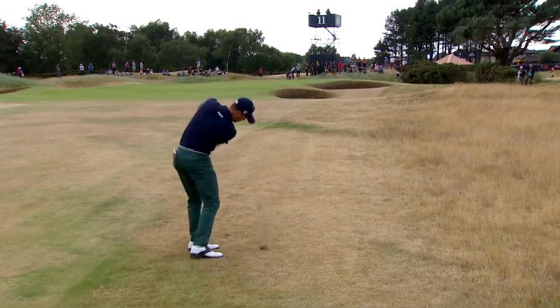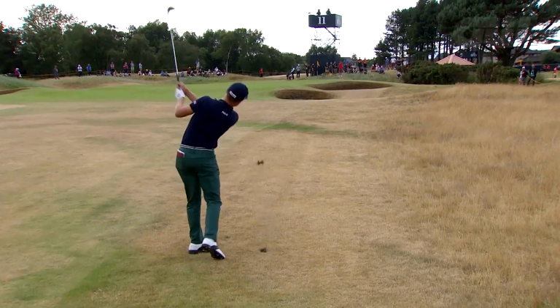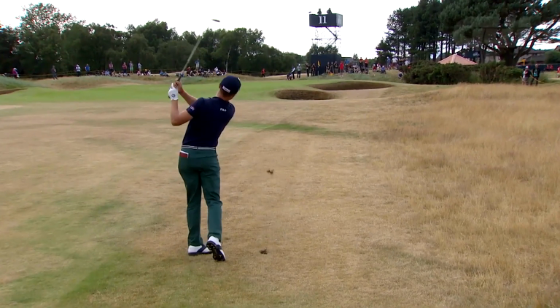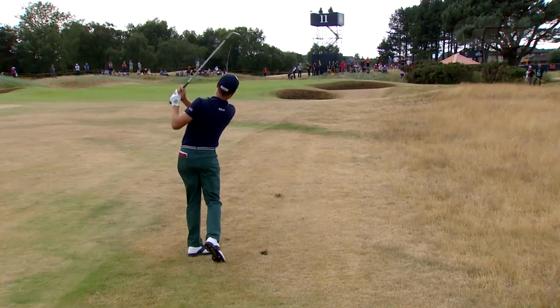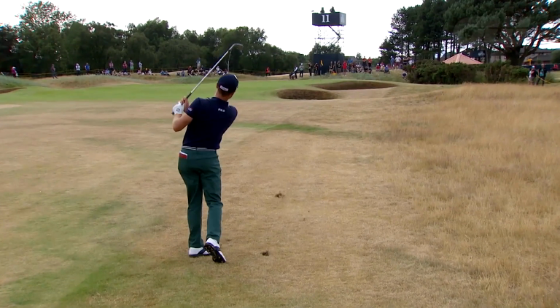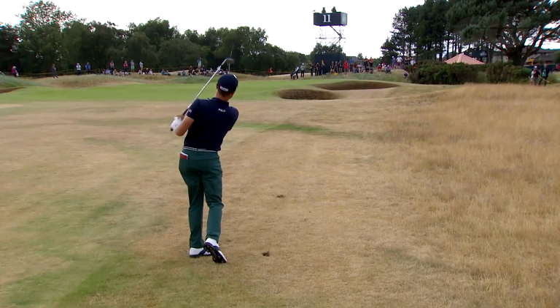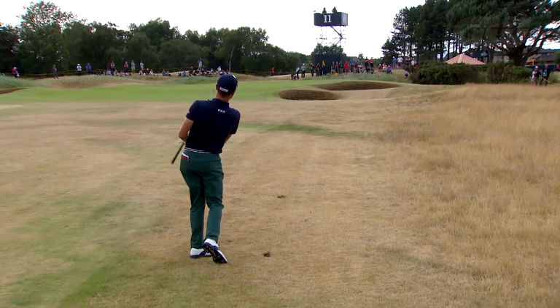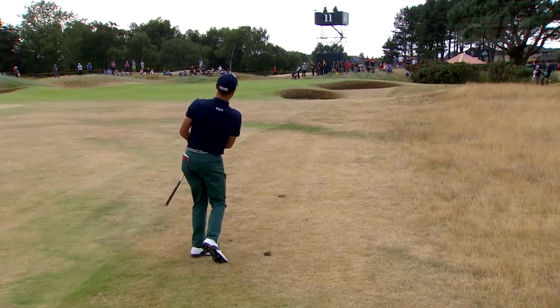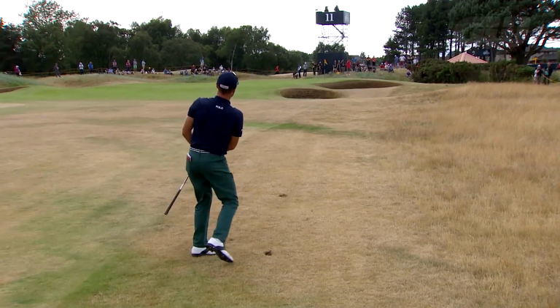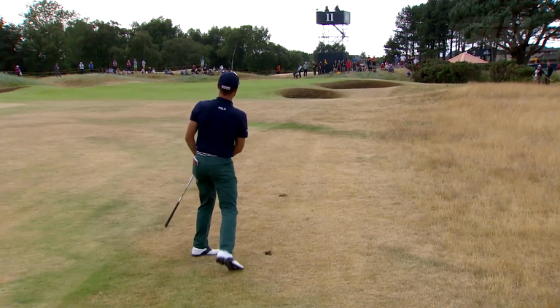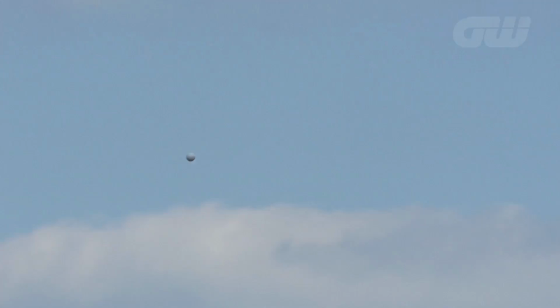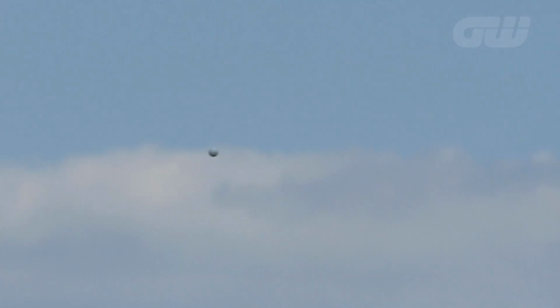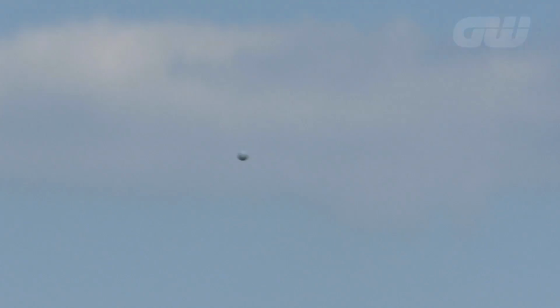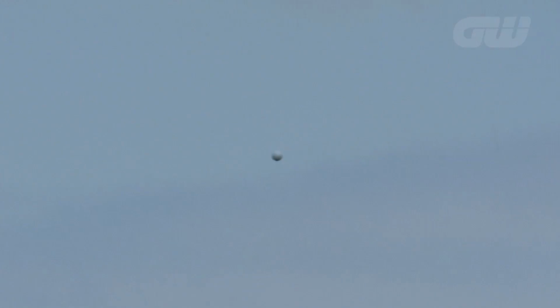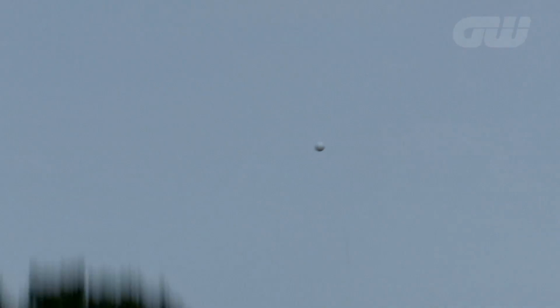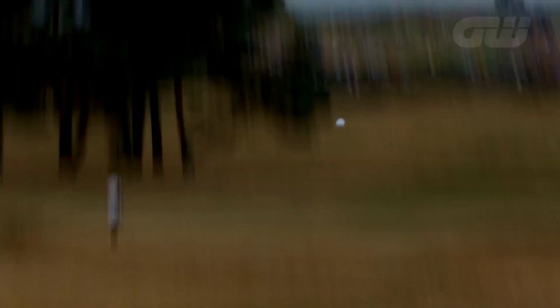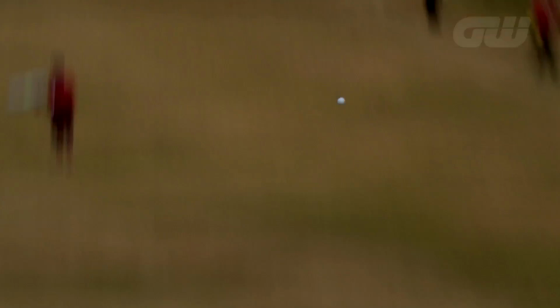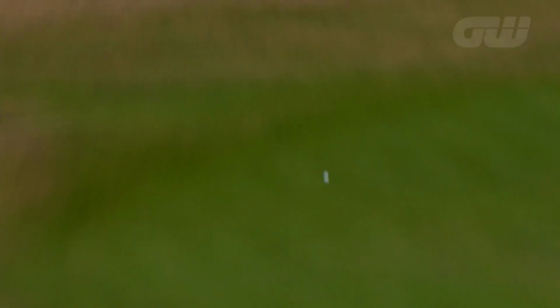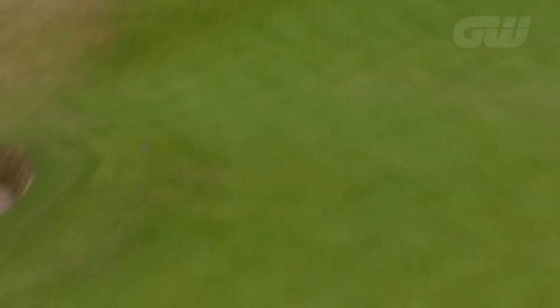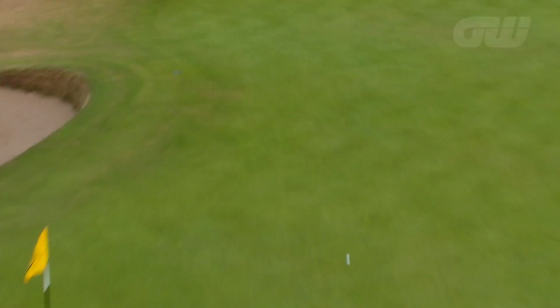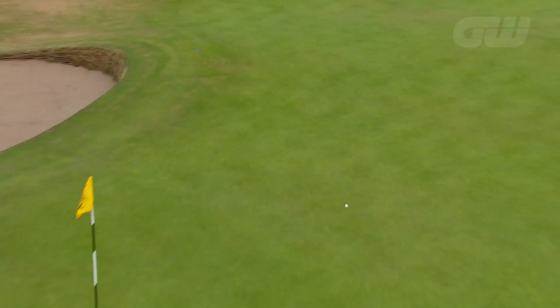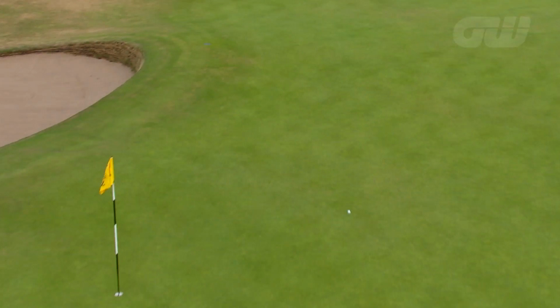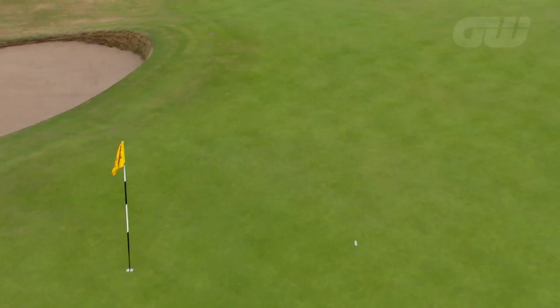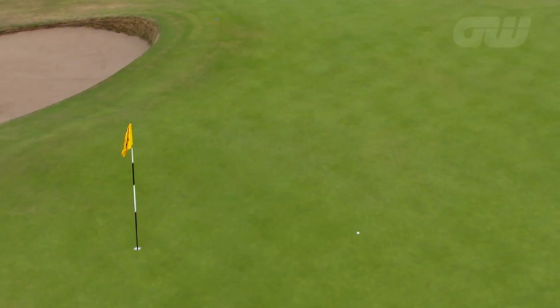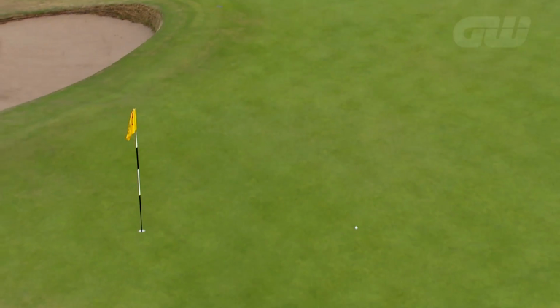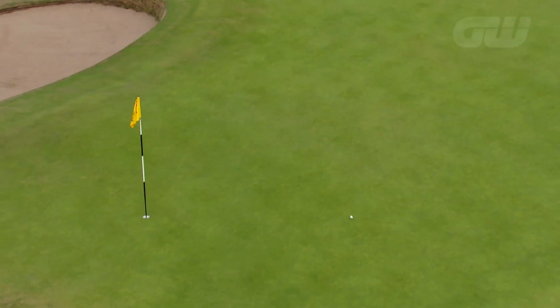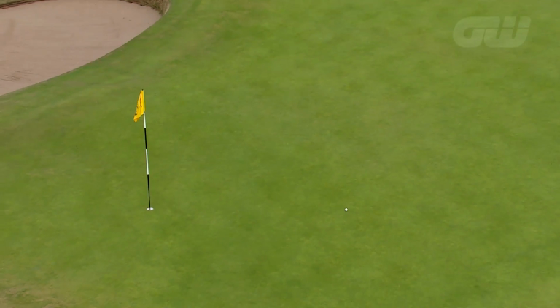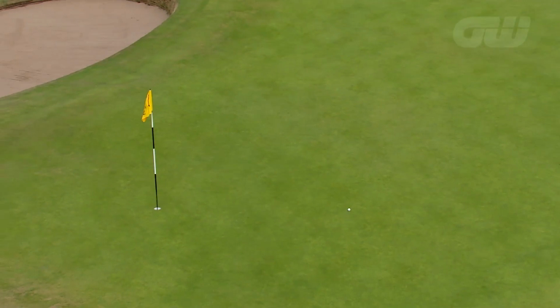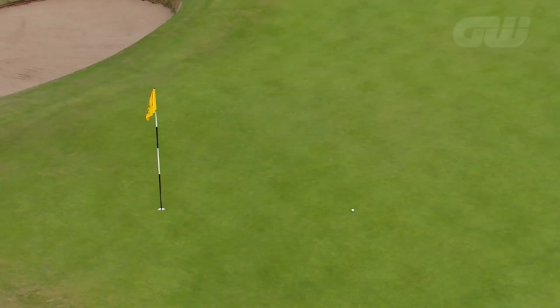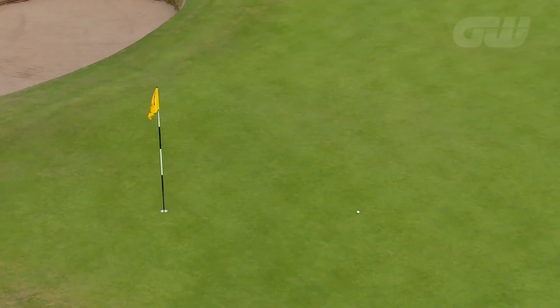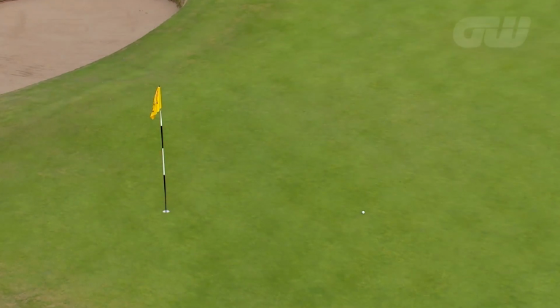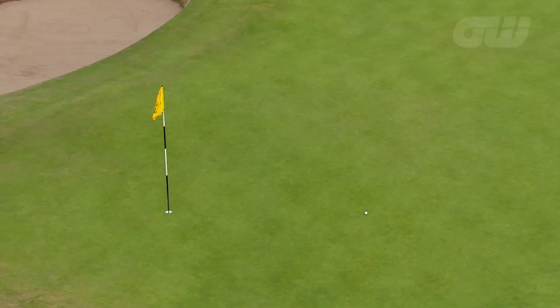That's just kind of my thought in my head — I want to hit a 110-yard little draw here. So that's just kind of my process.